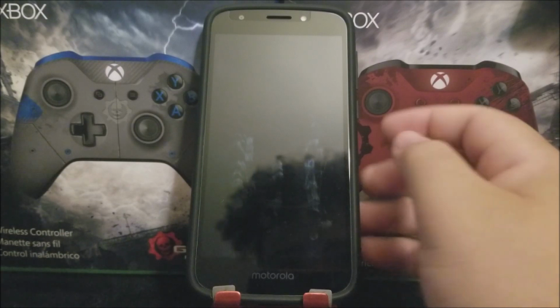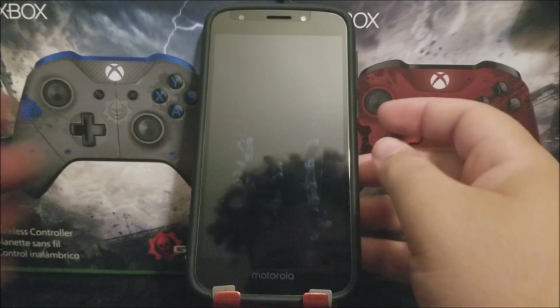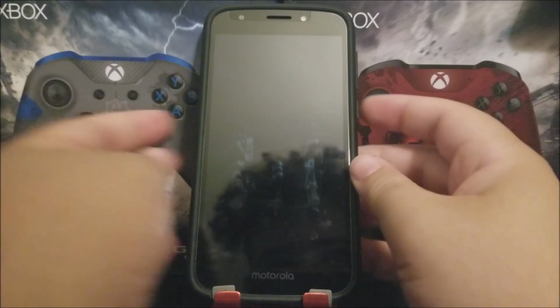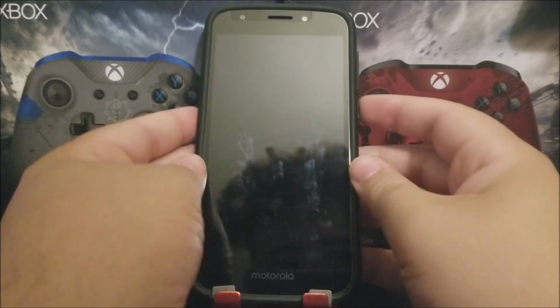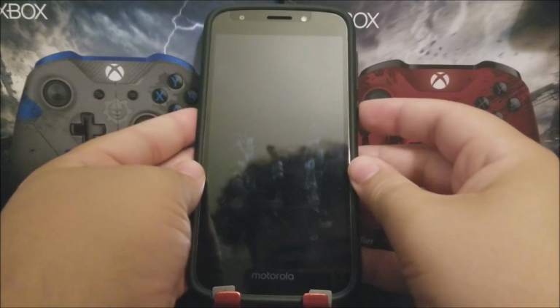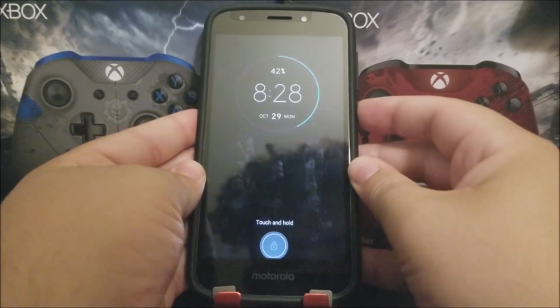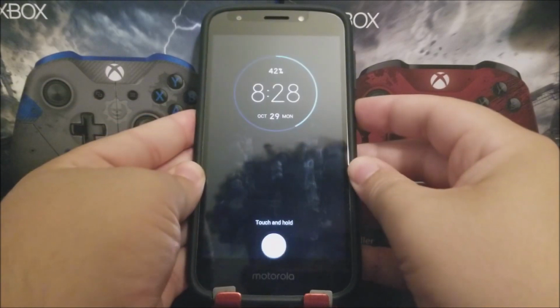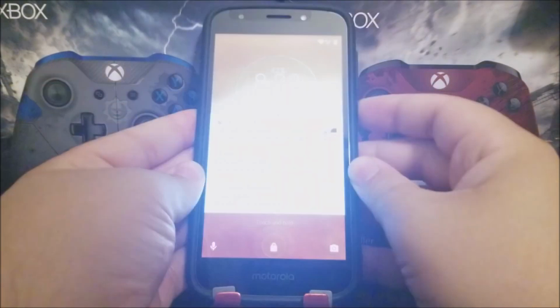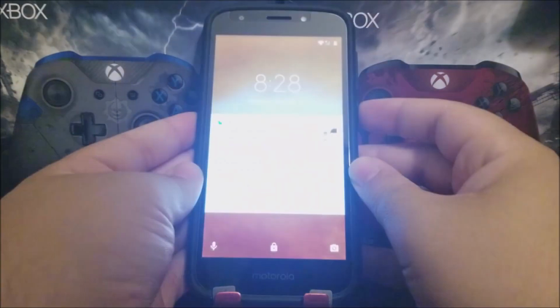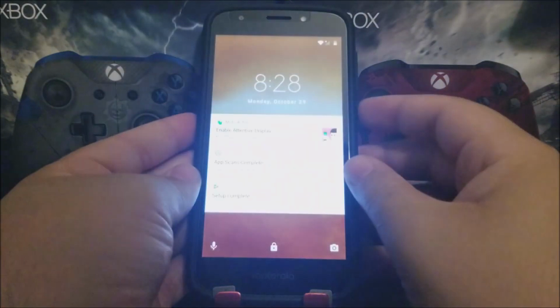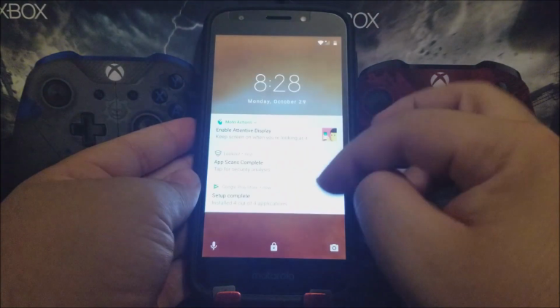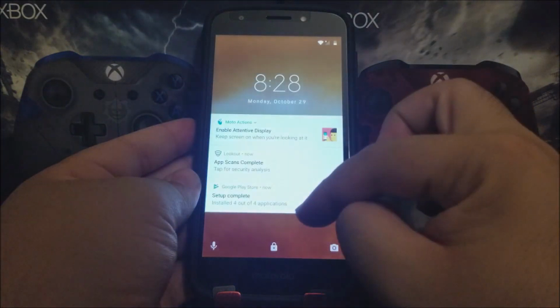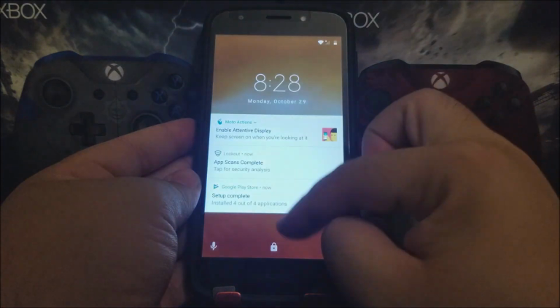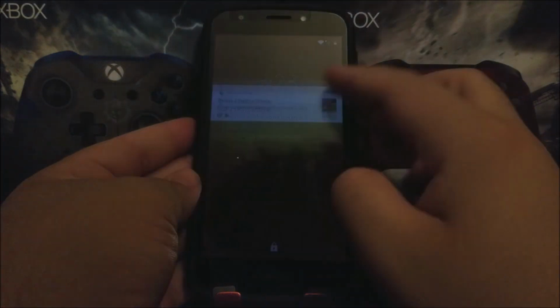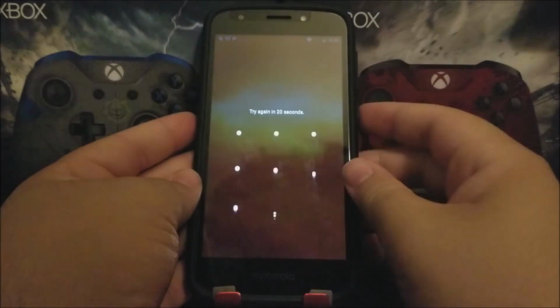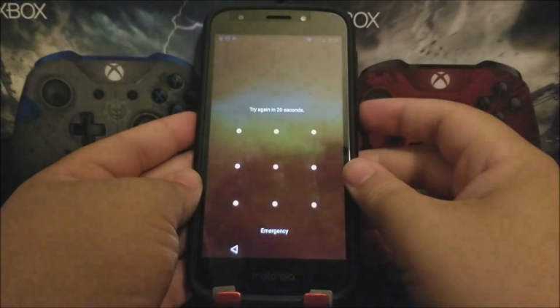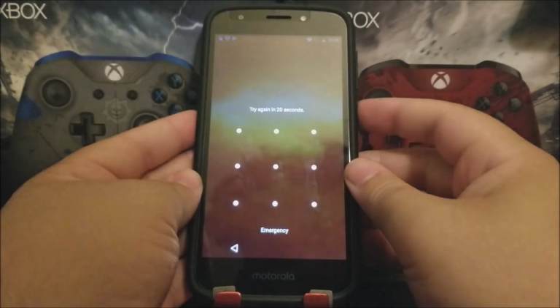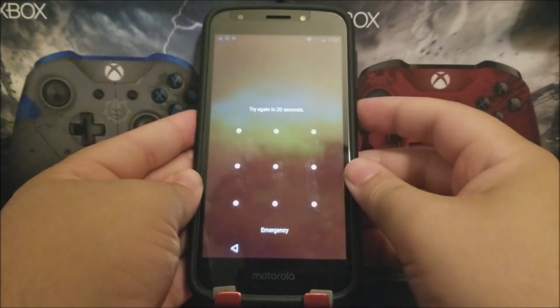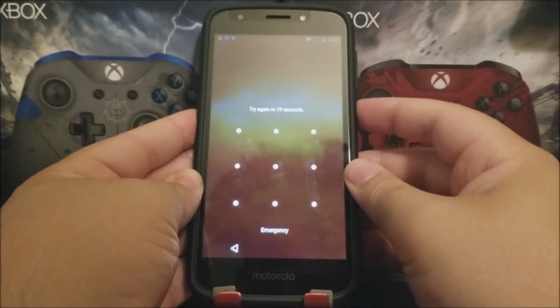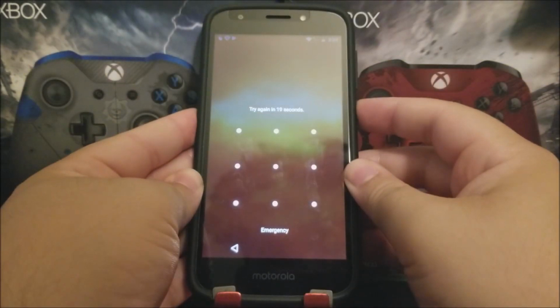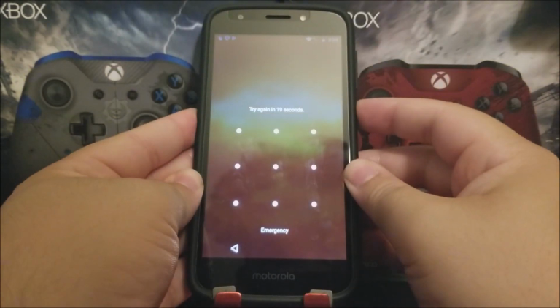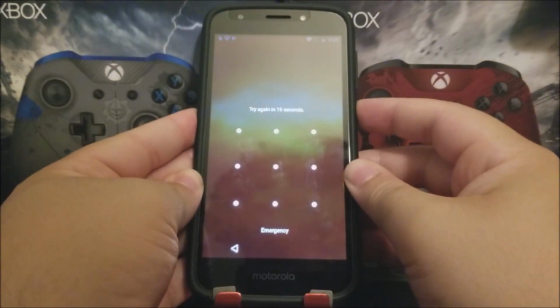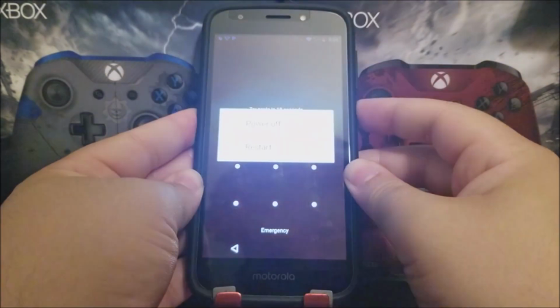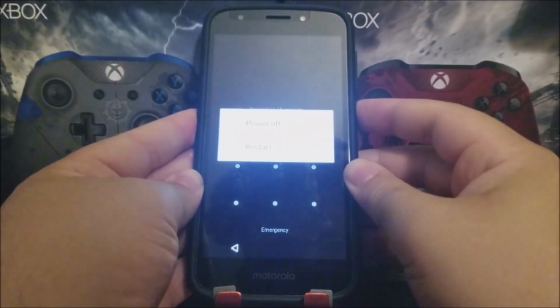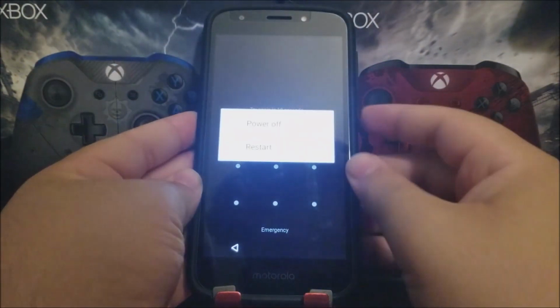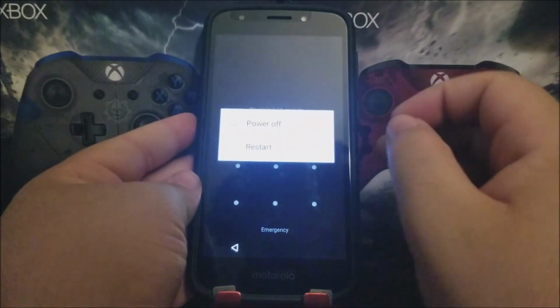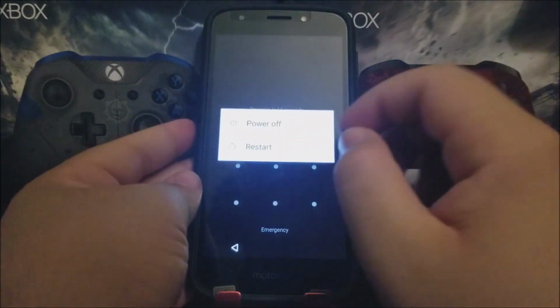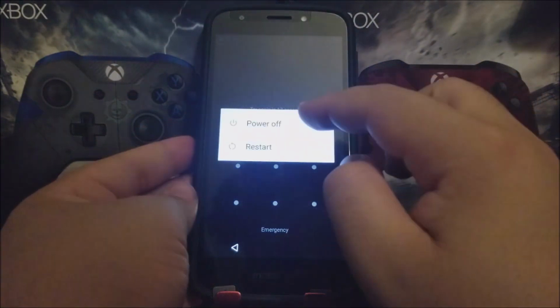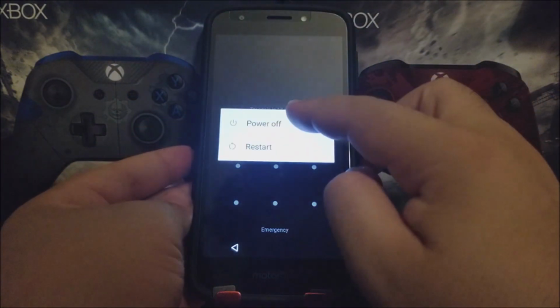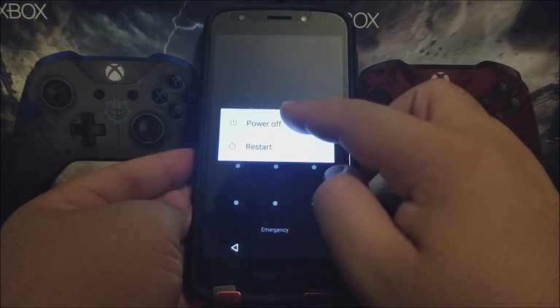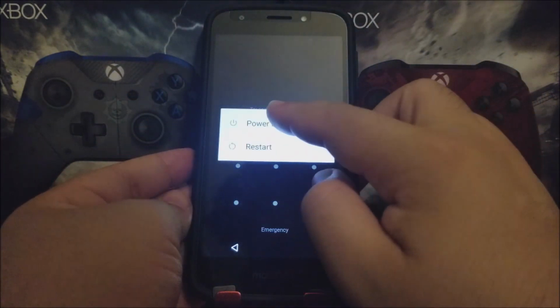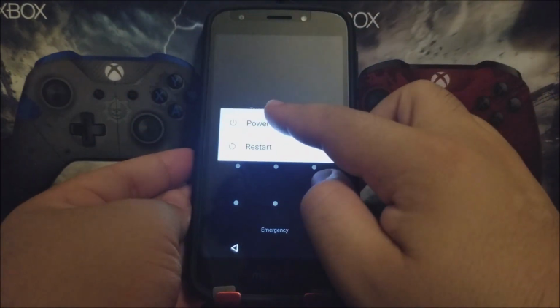The first thing you need to do is power off the device by holding the power button and tapping on Power Off.